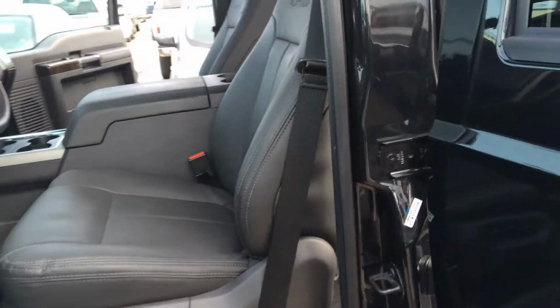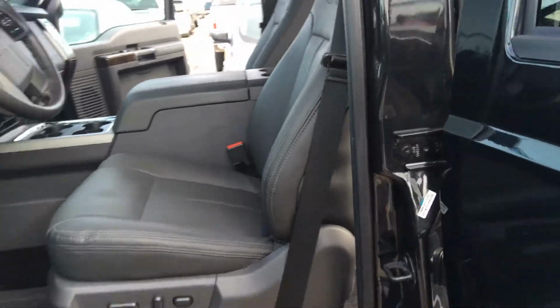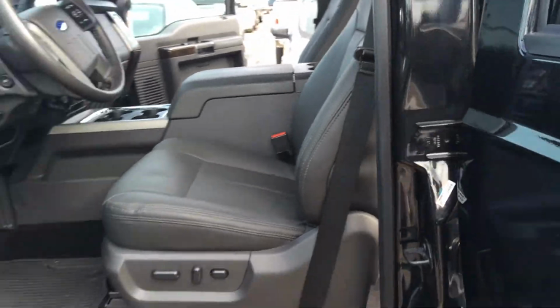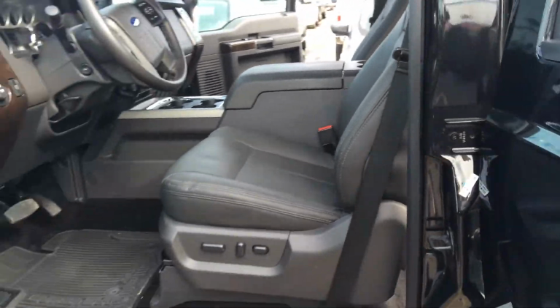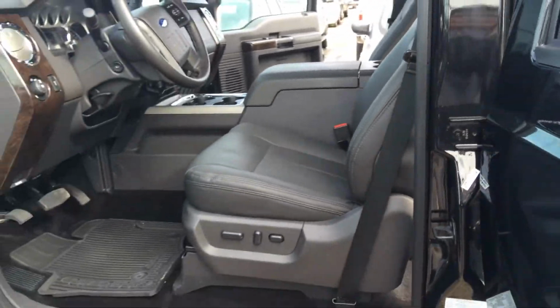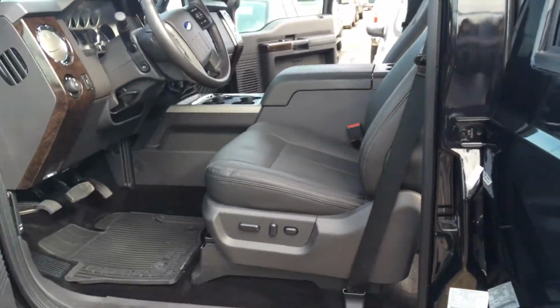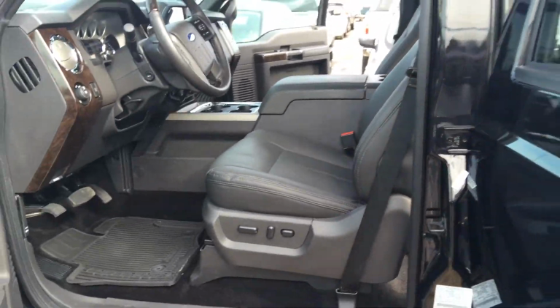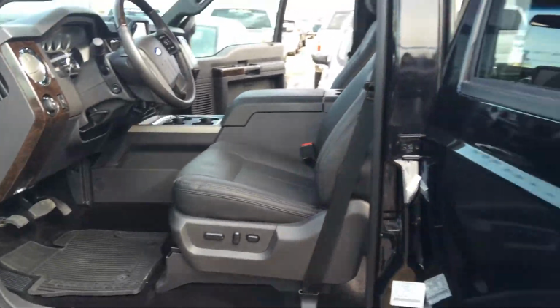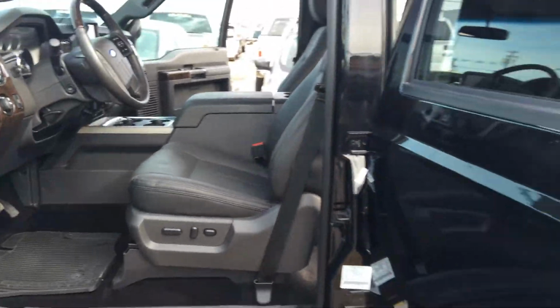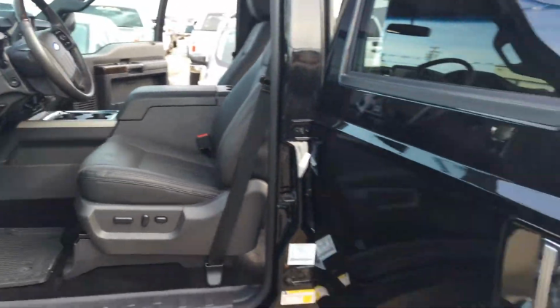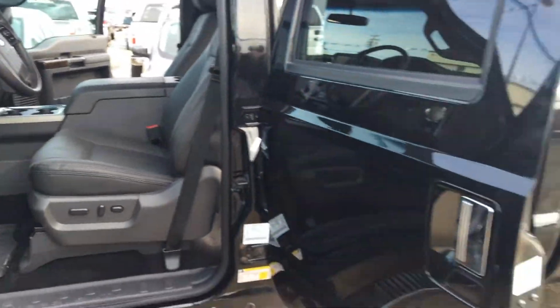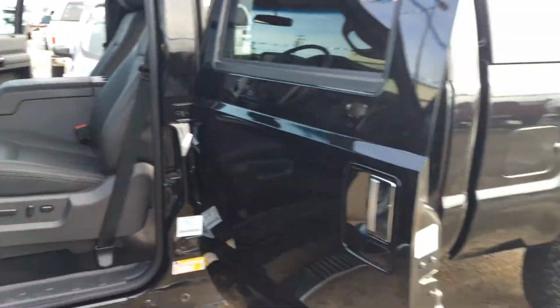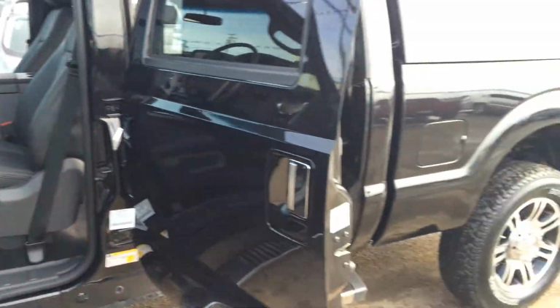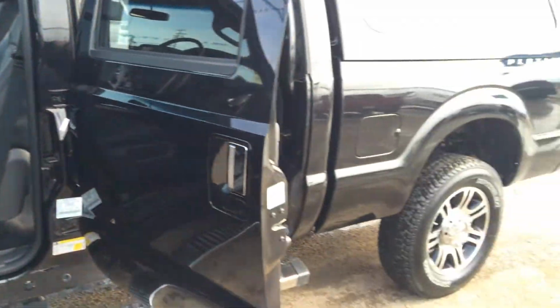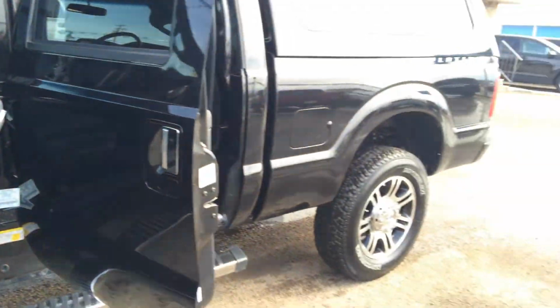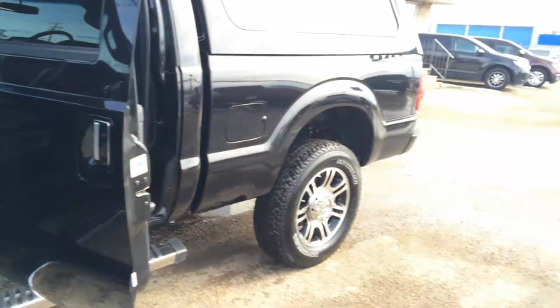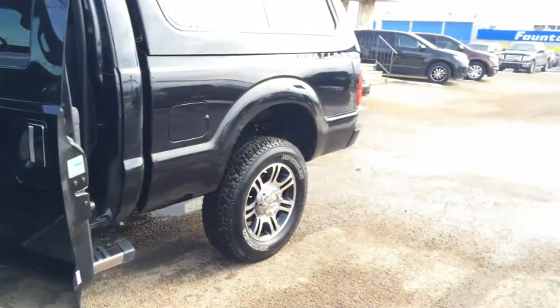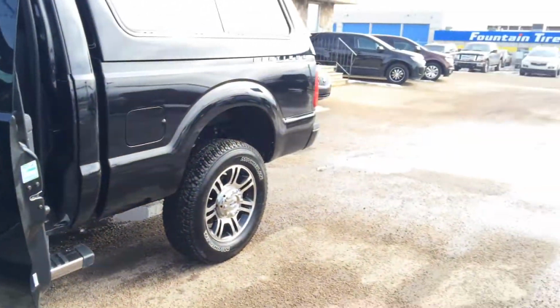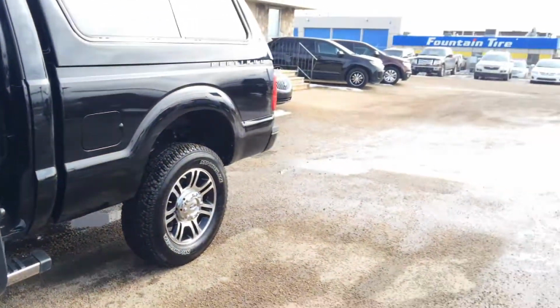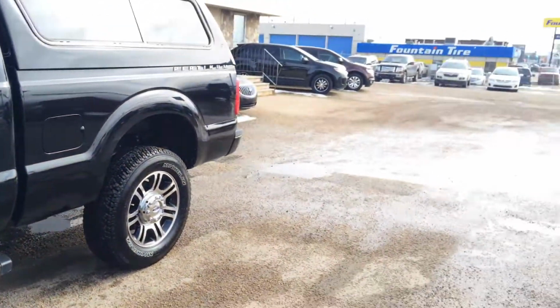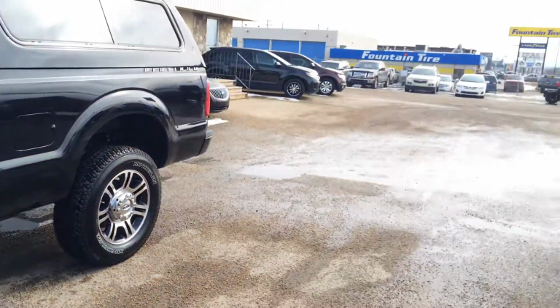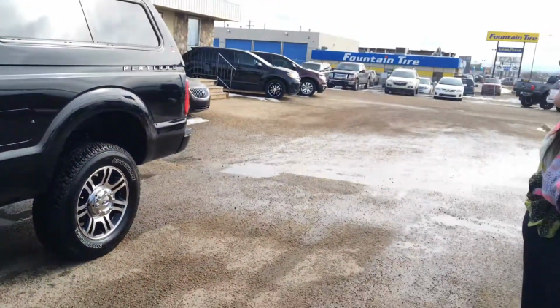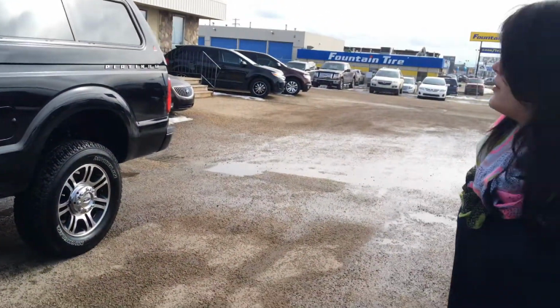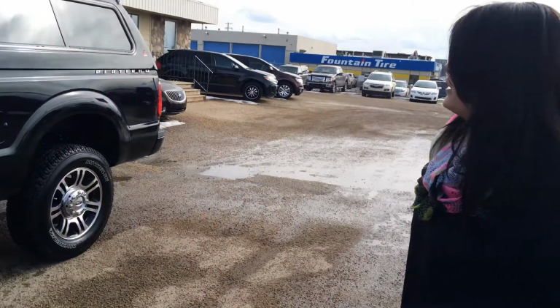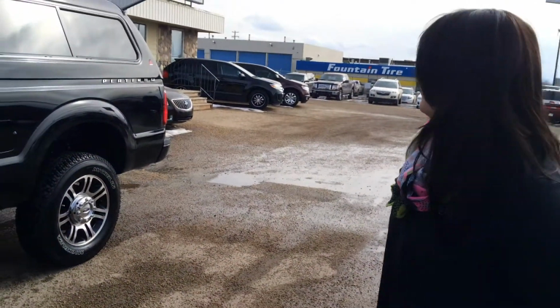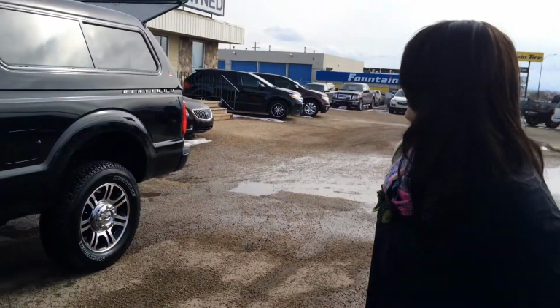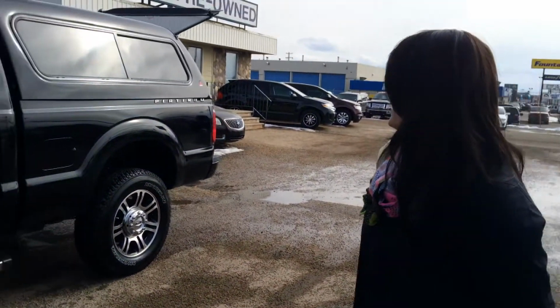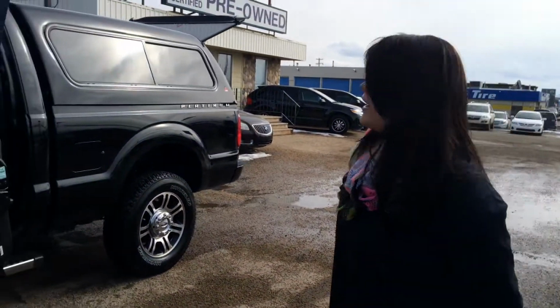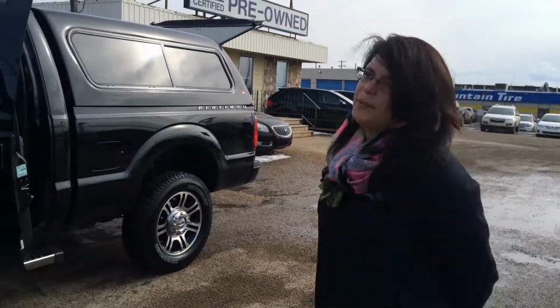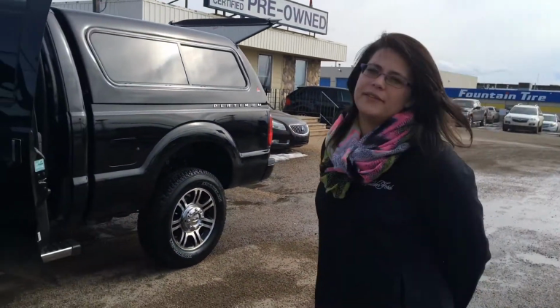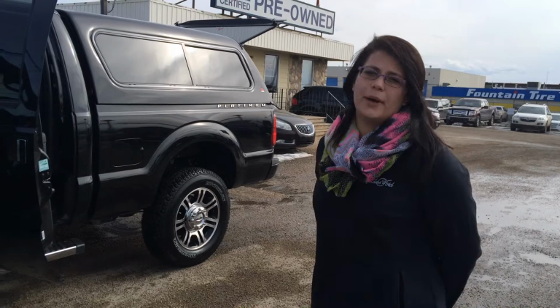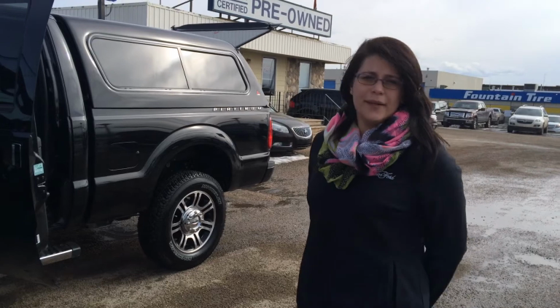And you can get anywhere you need to go with the navigation system. Included in this truck here, we've got the canopy as well.